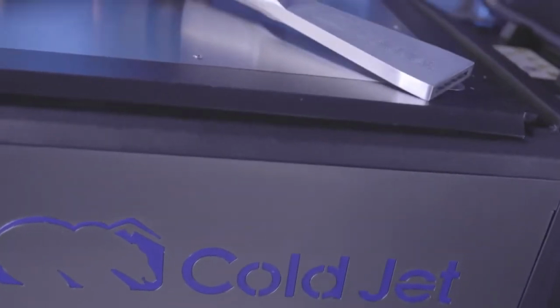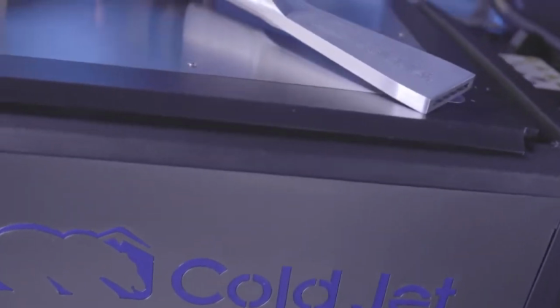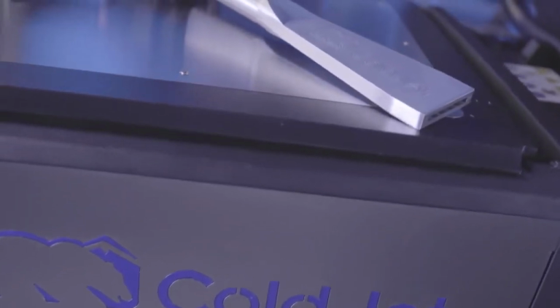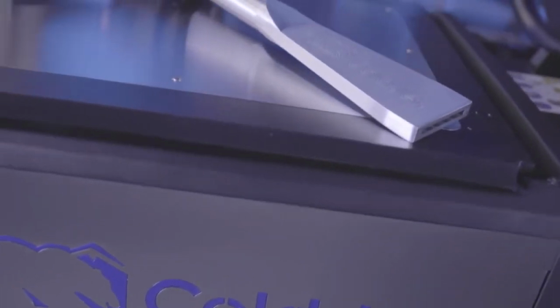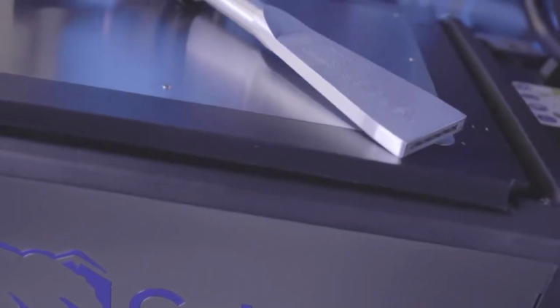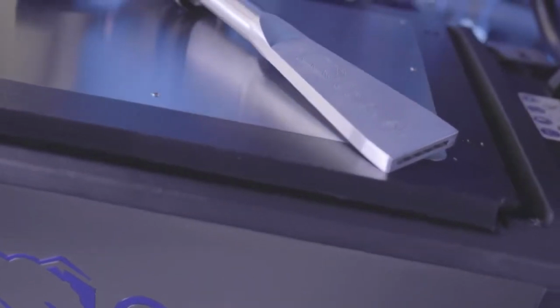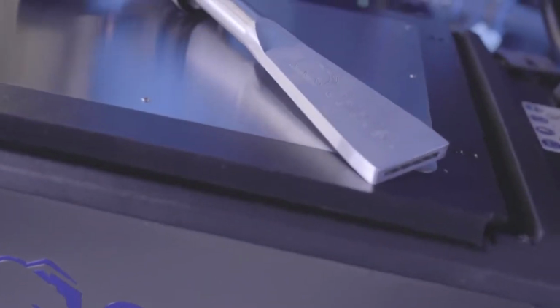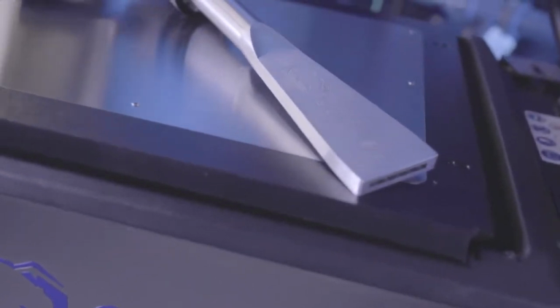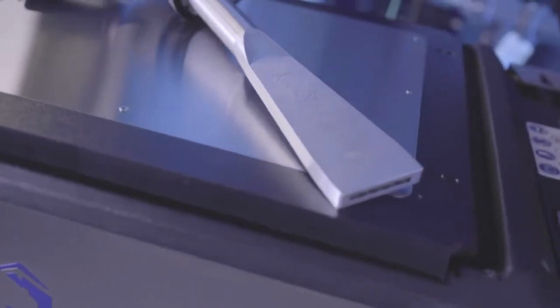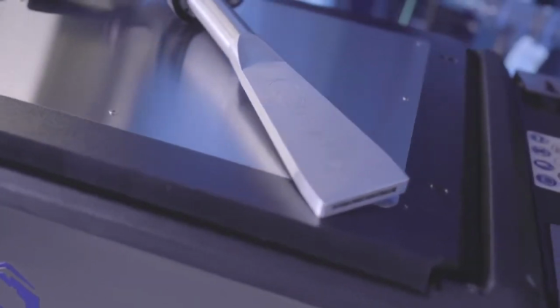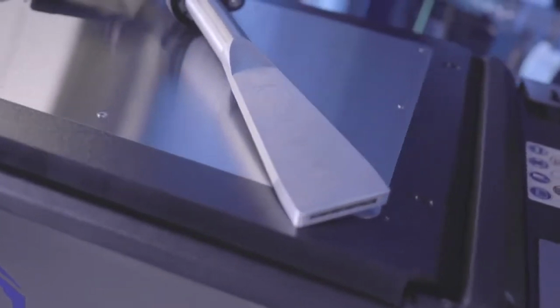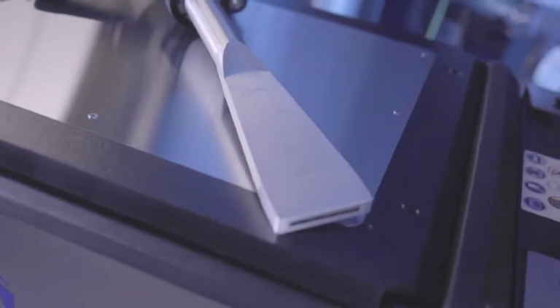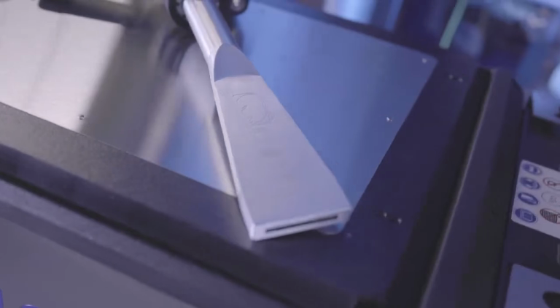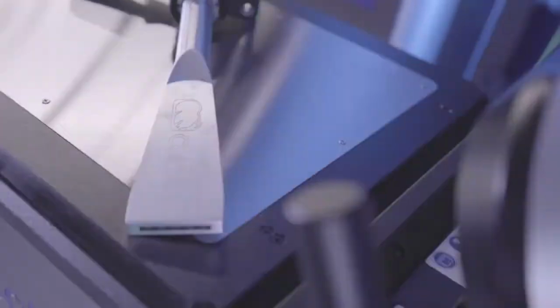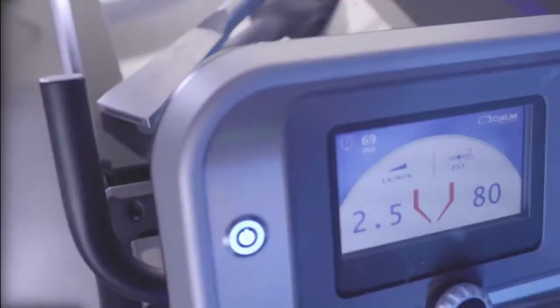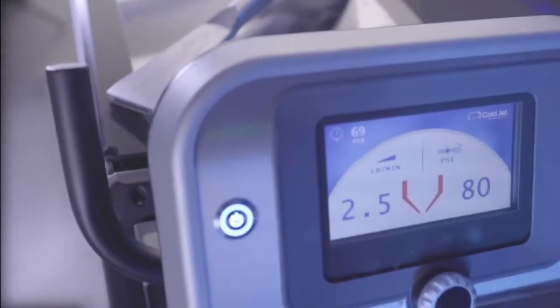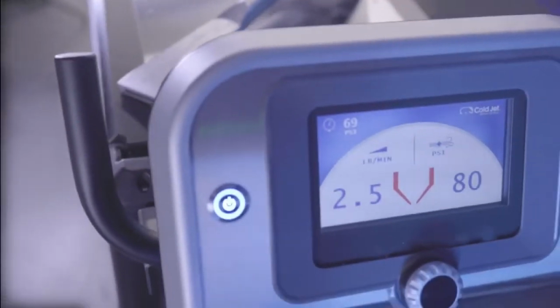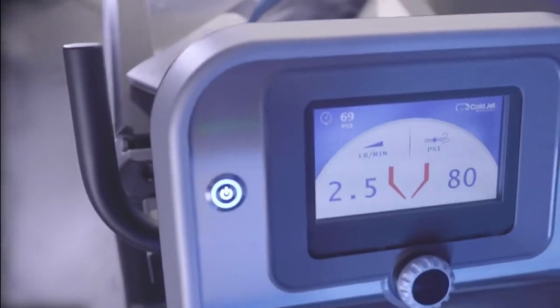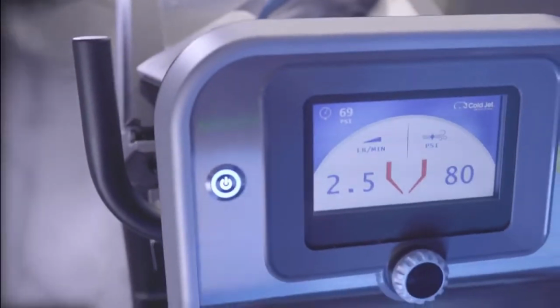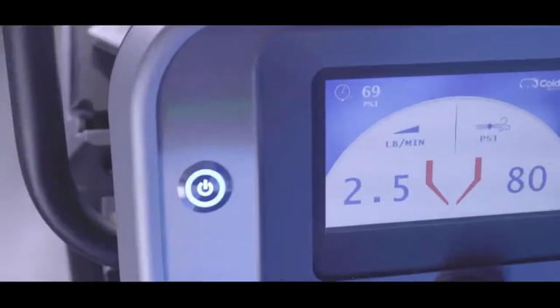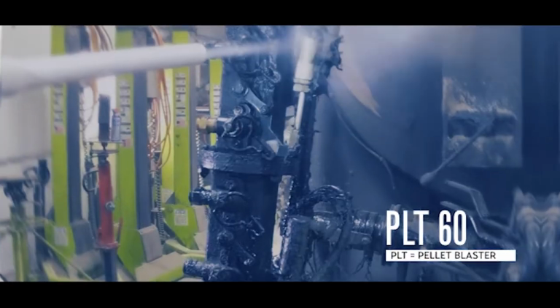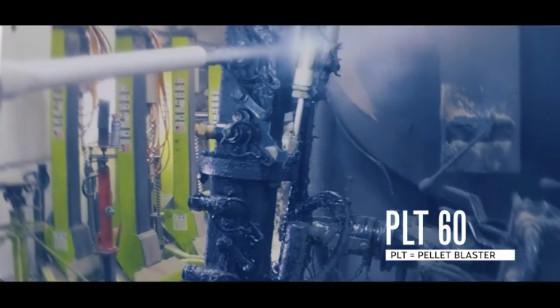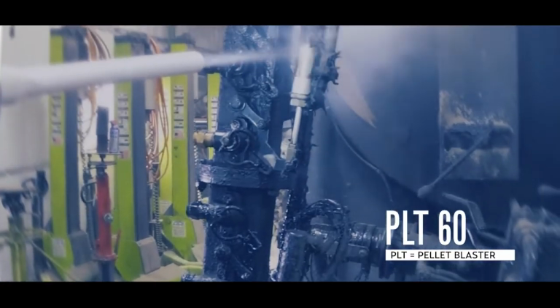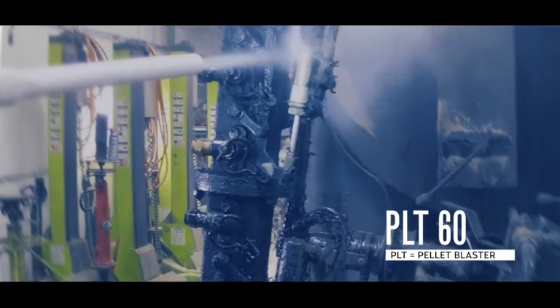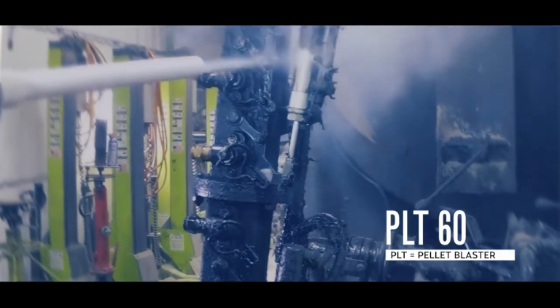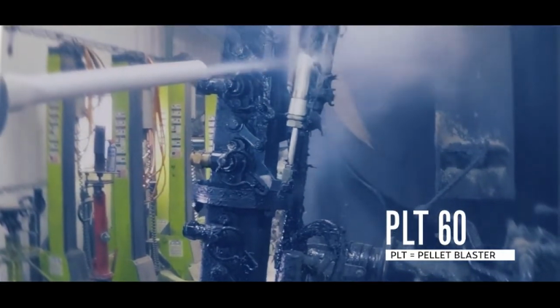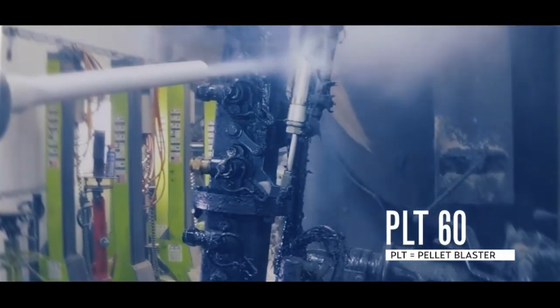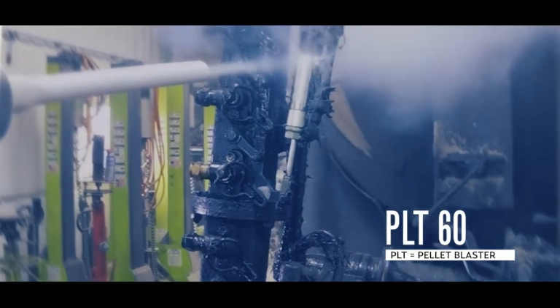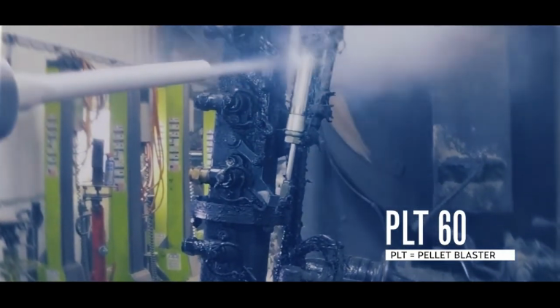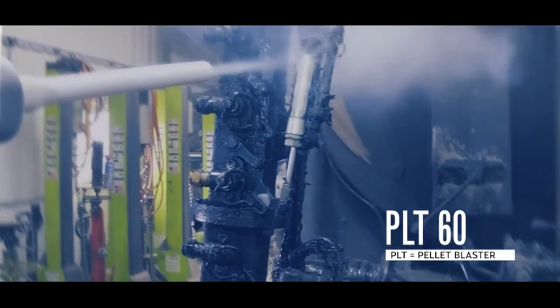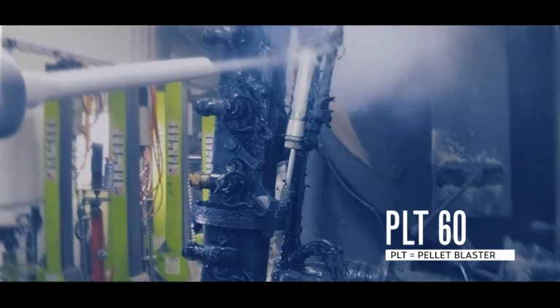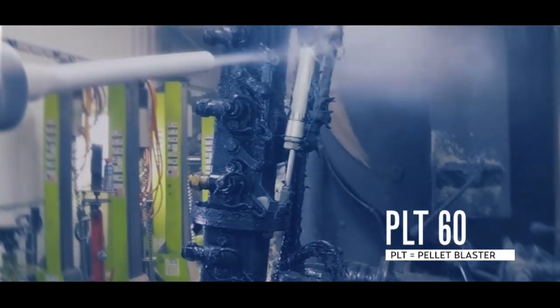PLT models are designed to be more effective at higher air pressure levels and are optimized for applications that require more power.